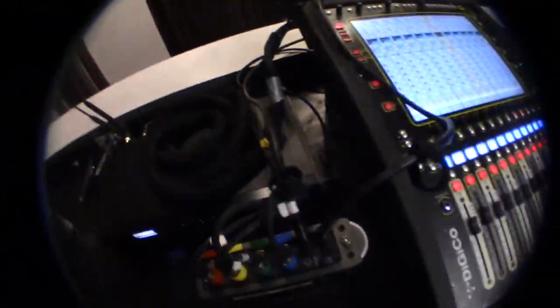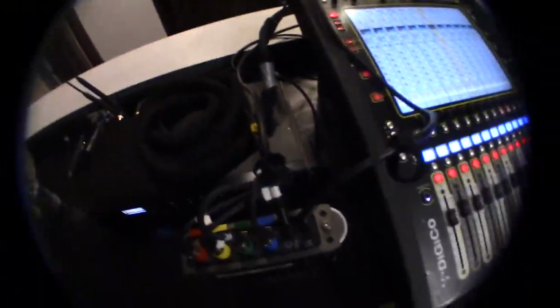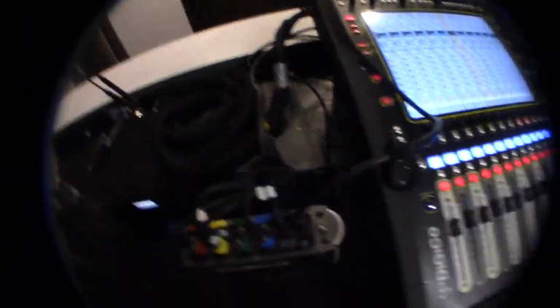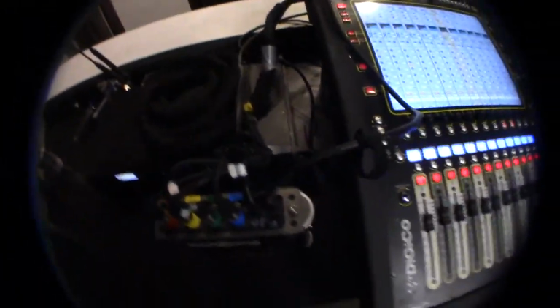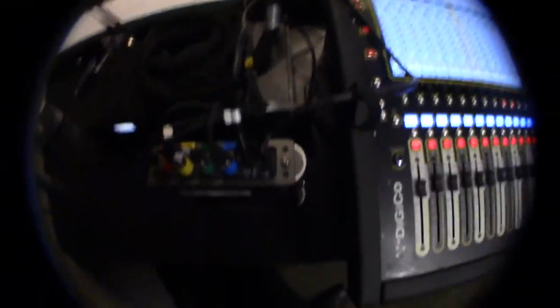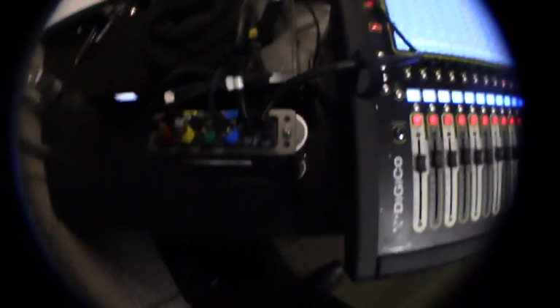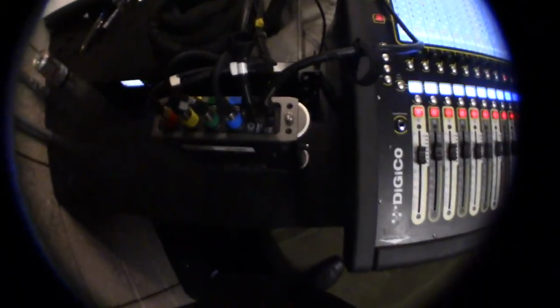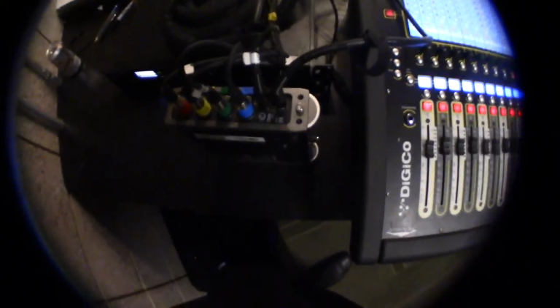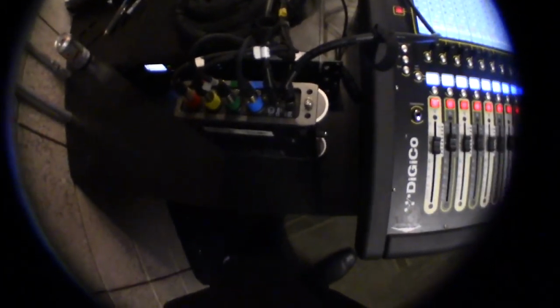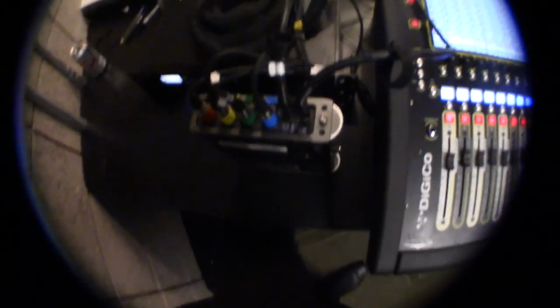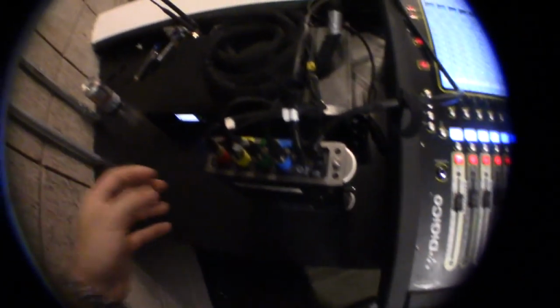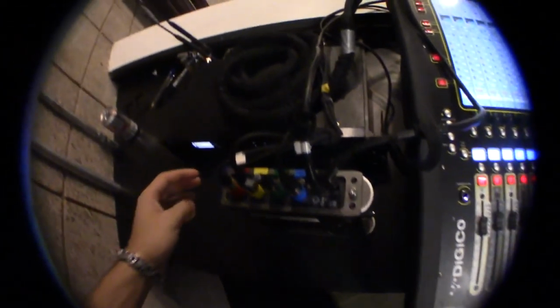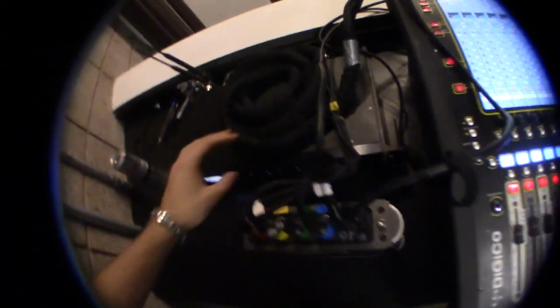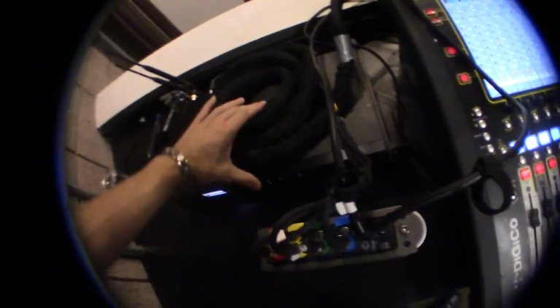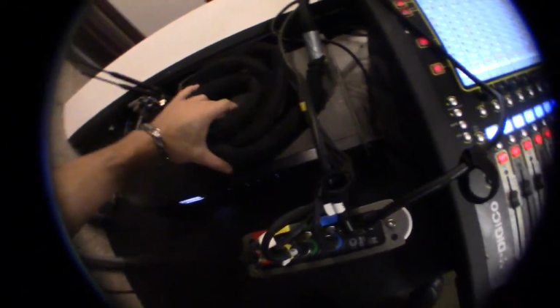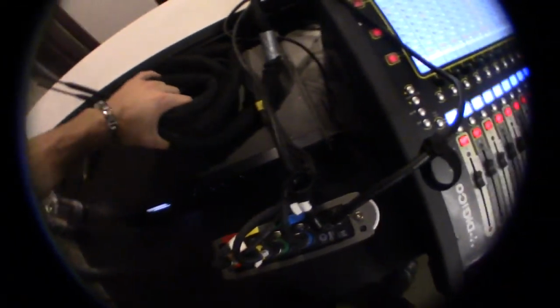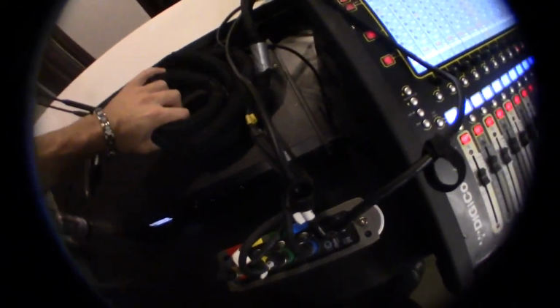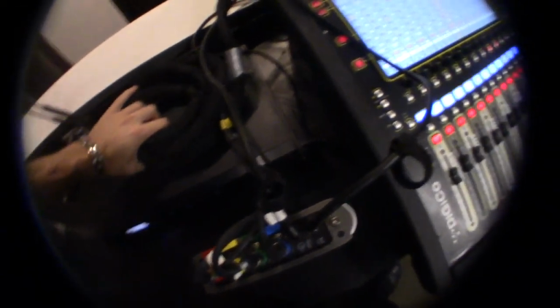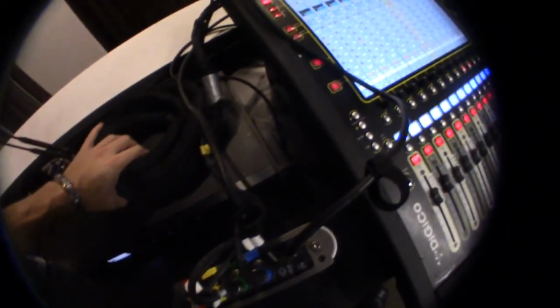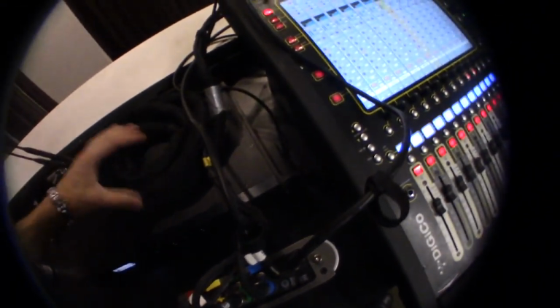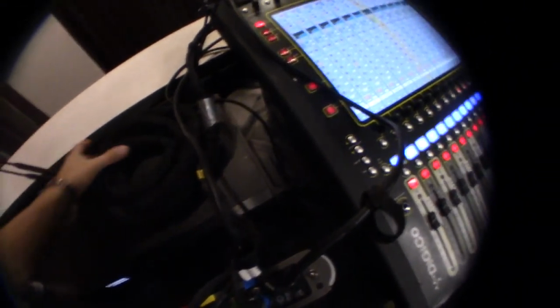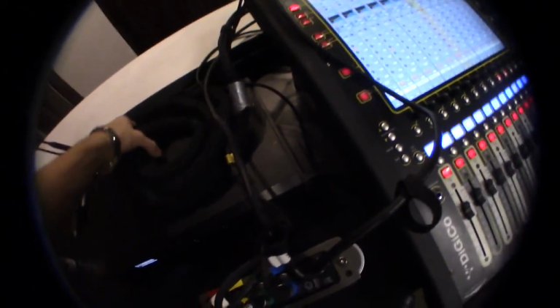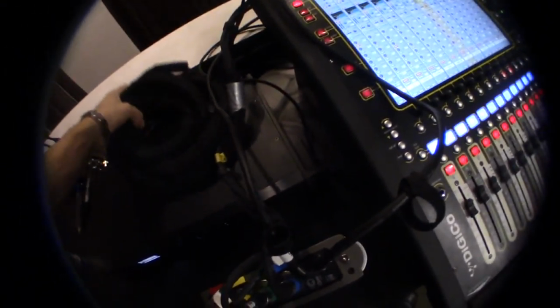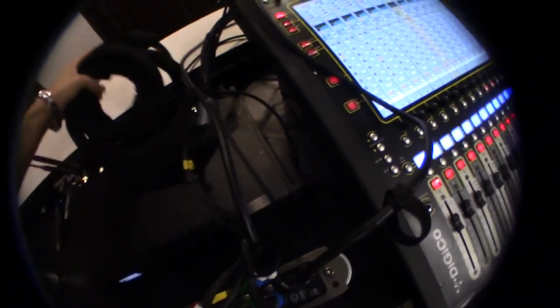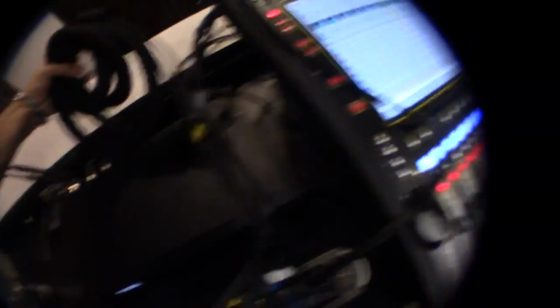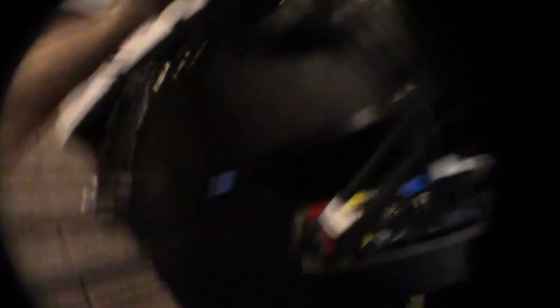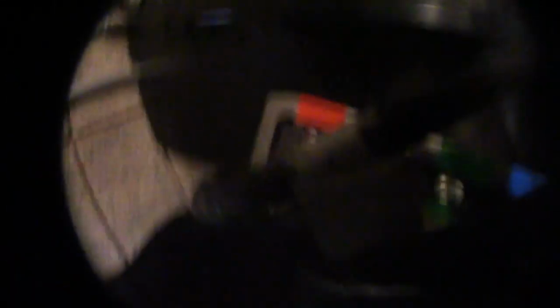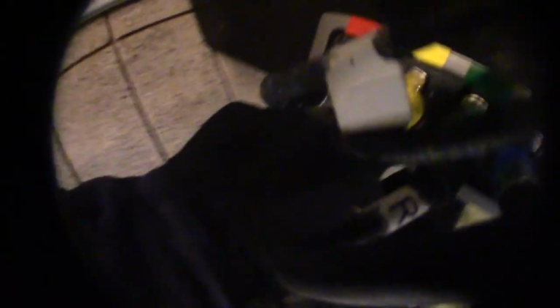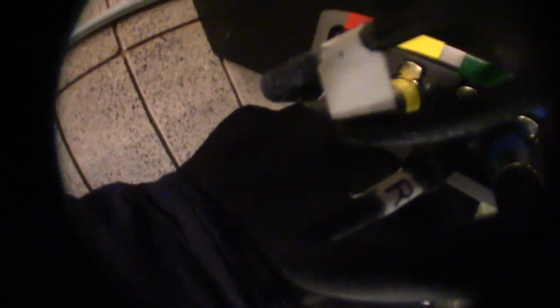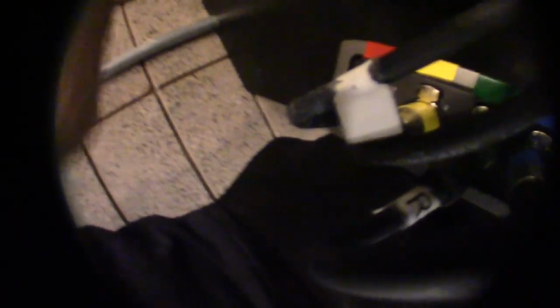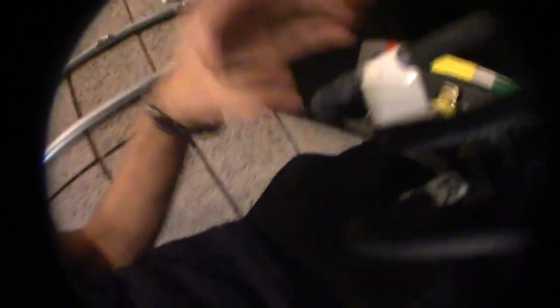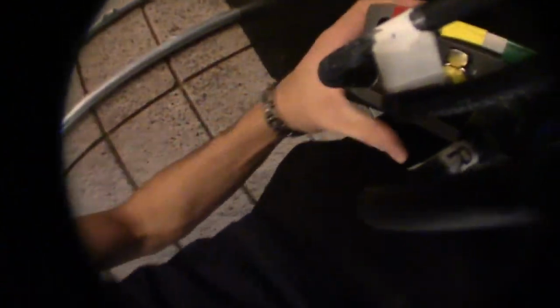Now these are all plugged in and ready to go.